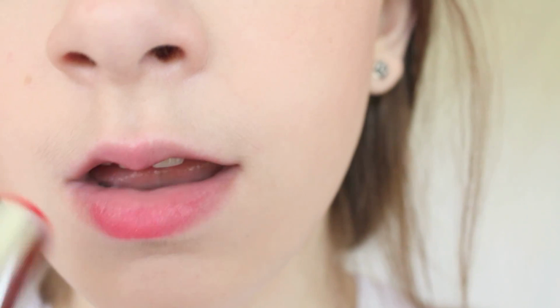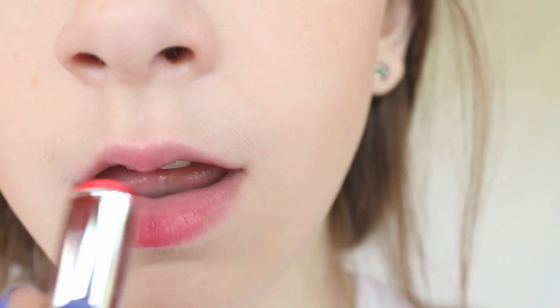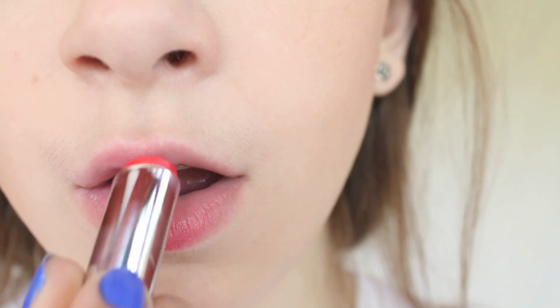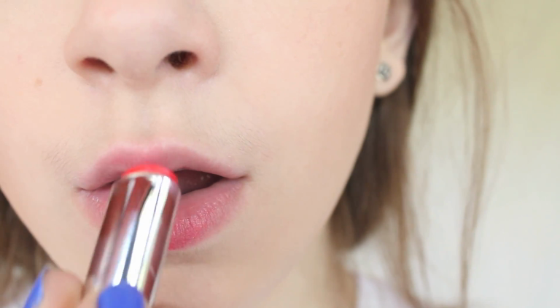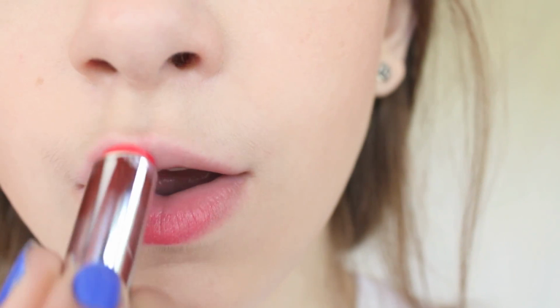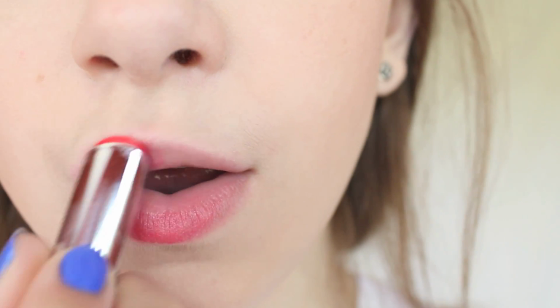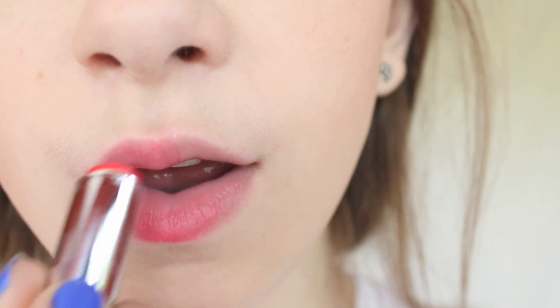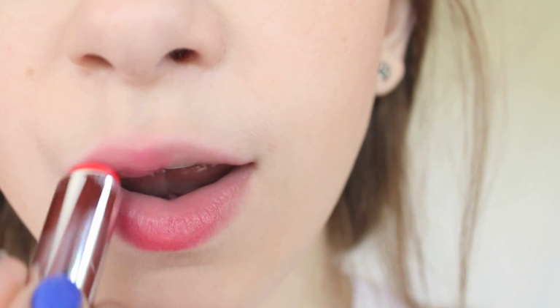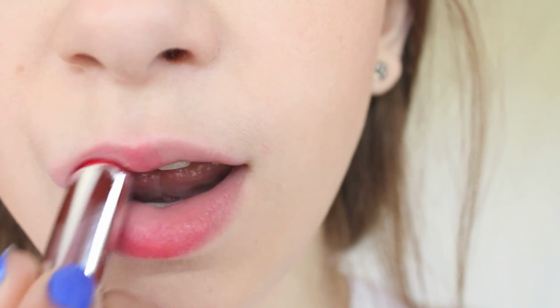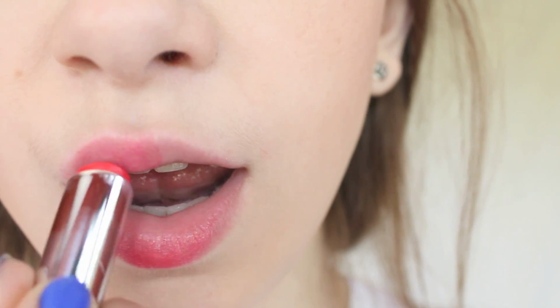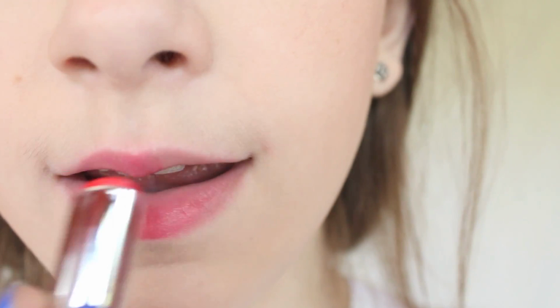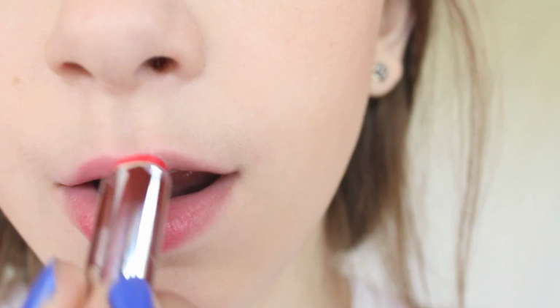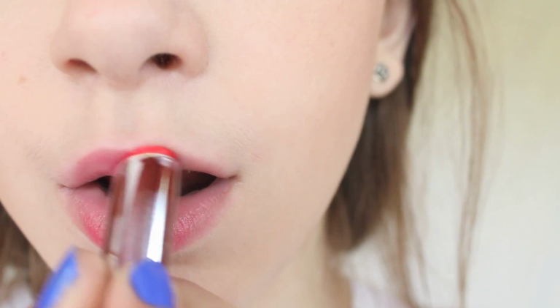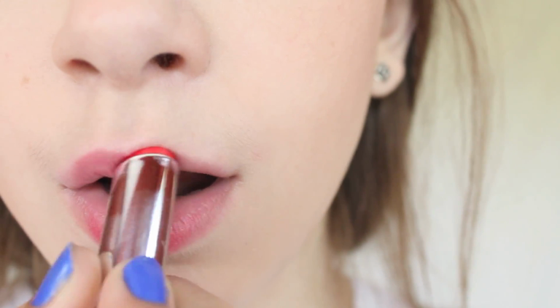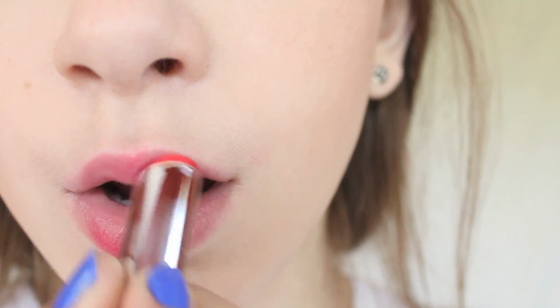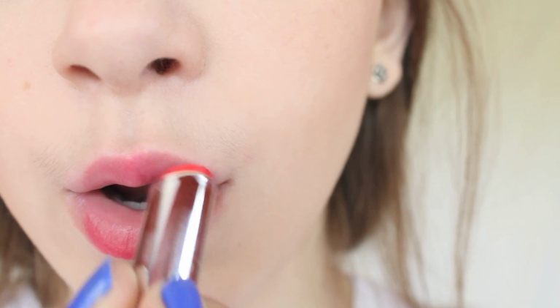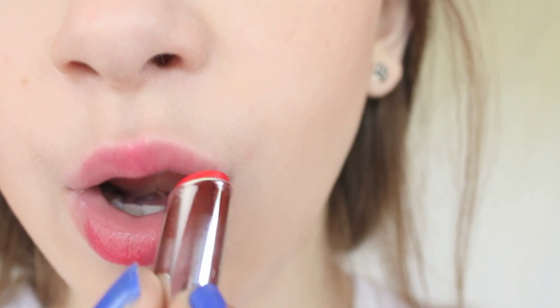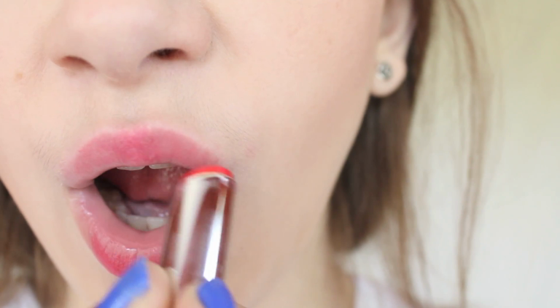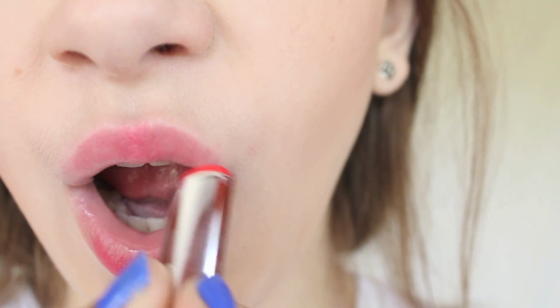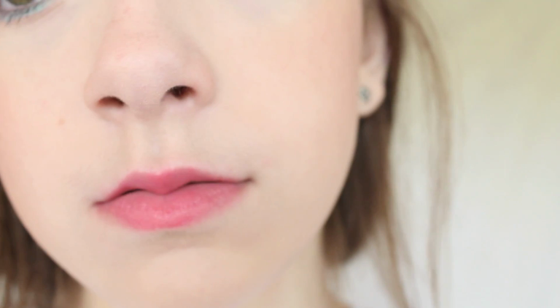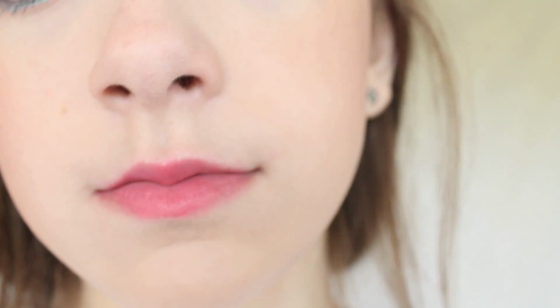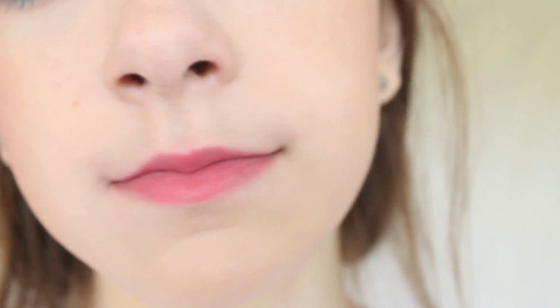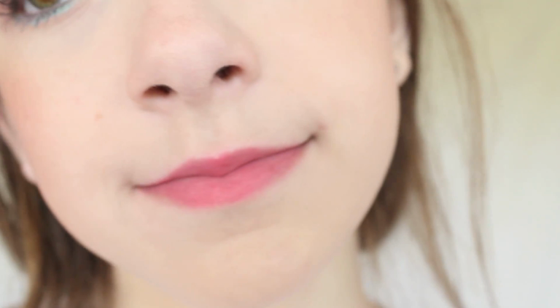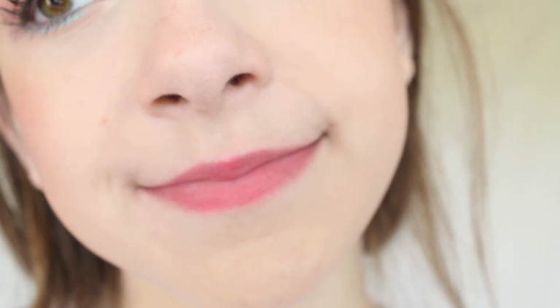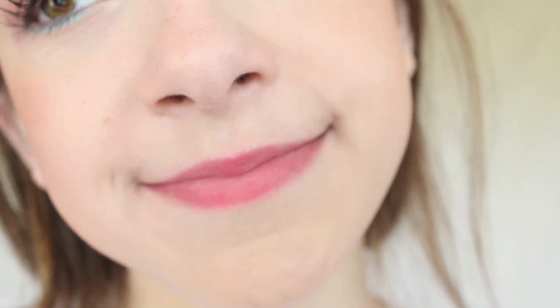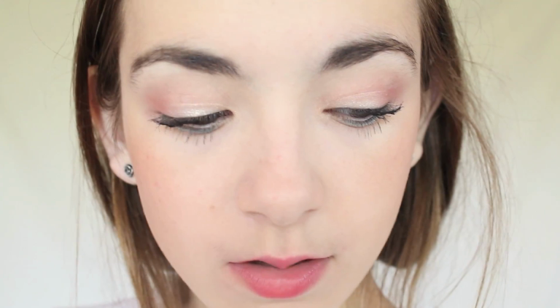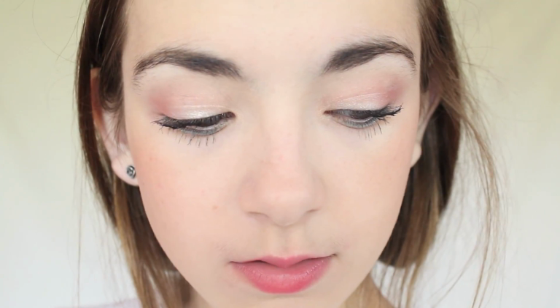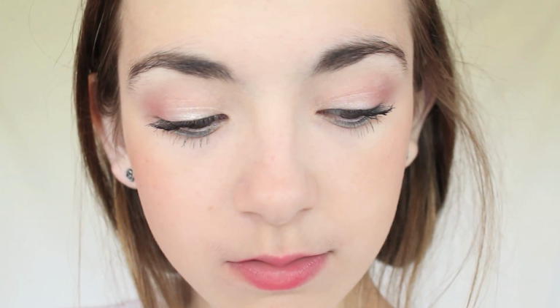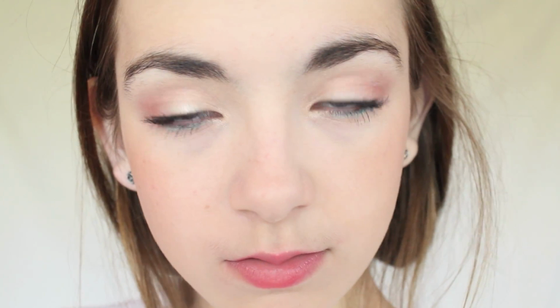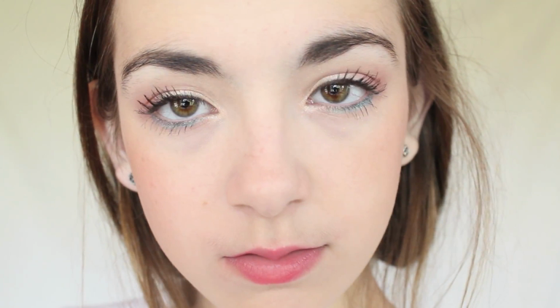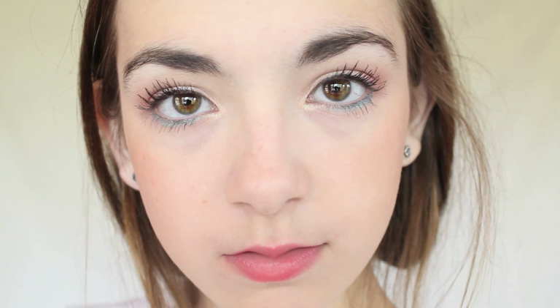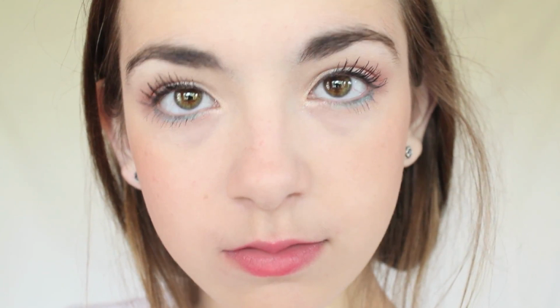And for lips, I'm using Revlon Lip Butter in Watermelon. This is a really pretty orangish pink — very bright, fun color.